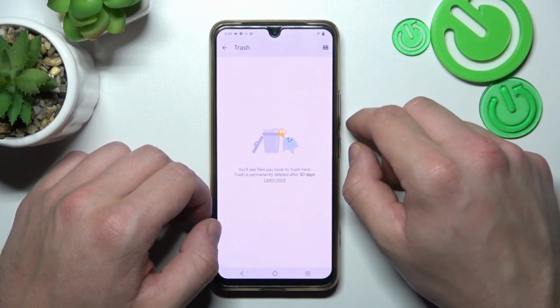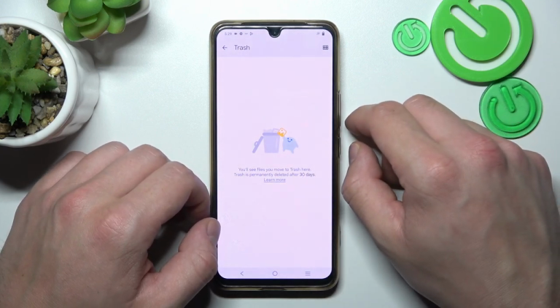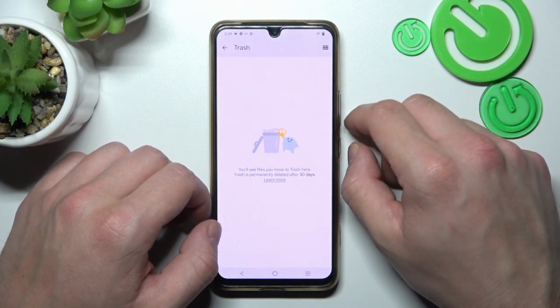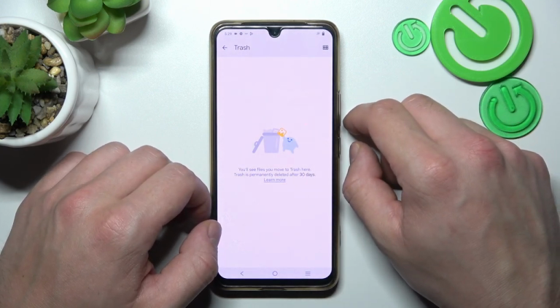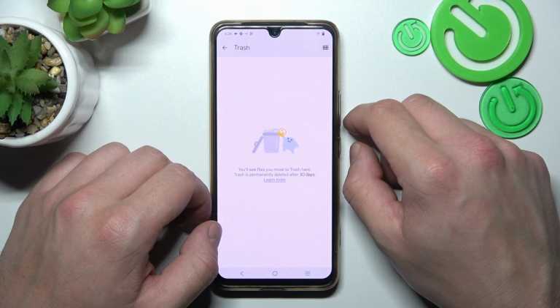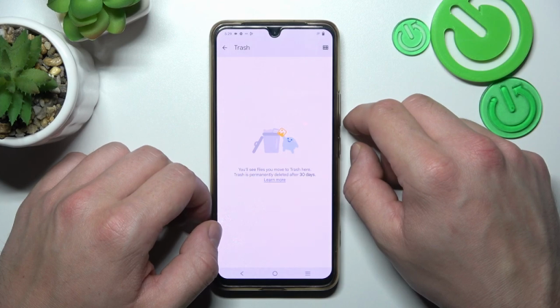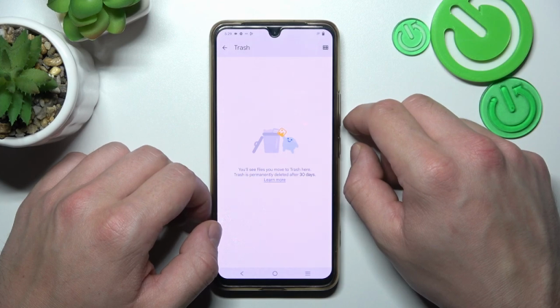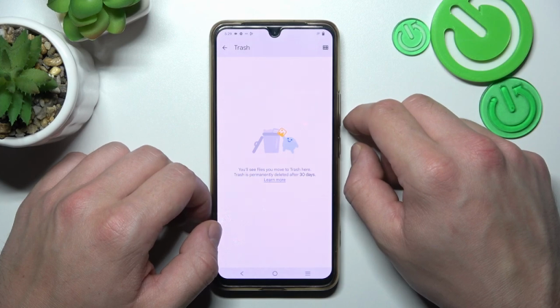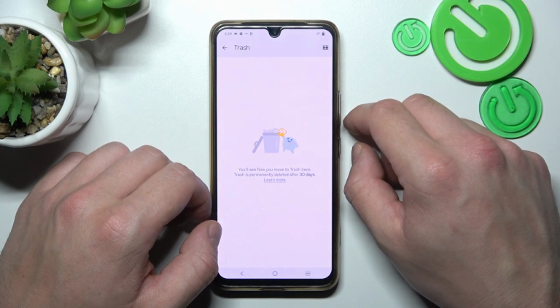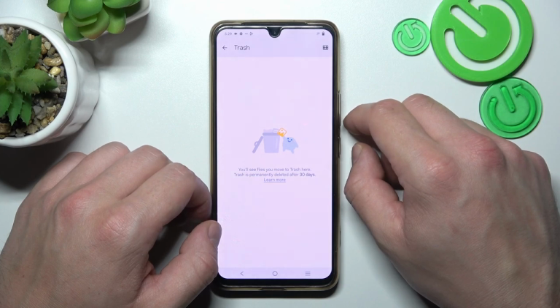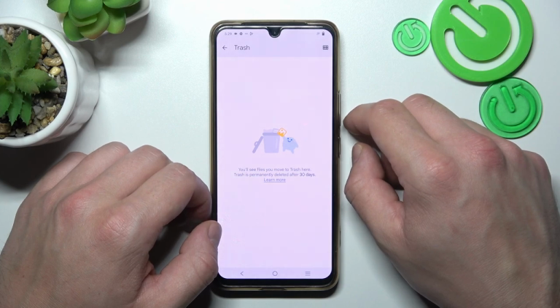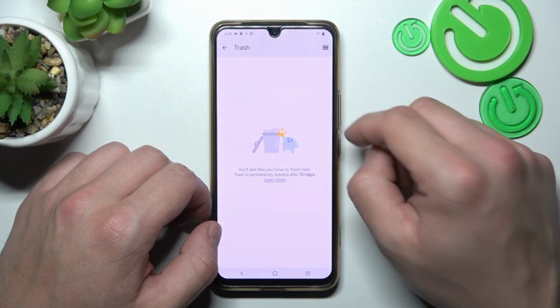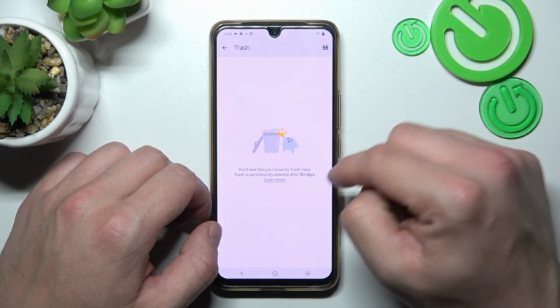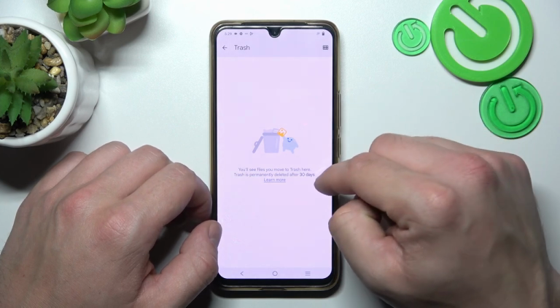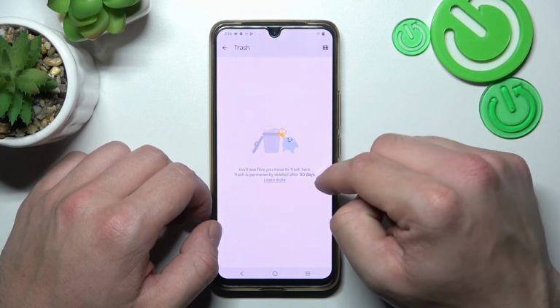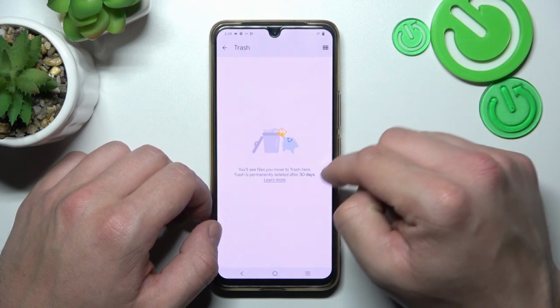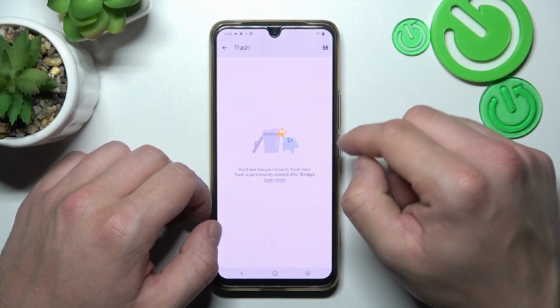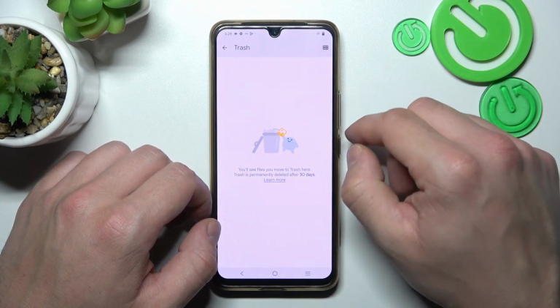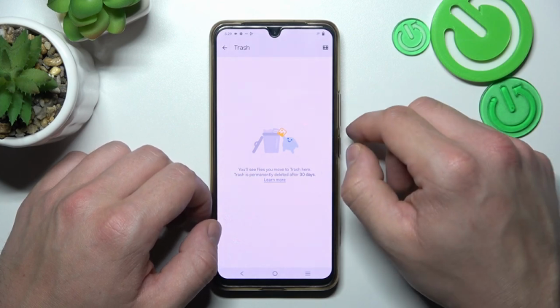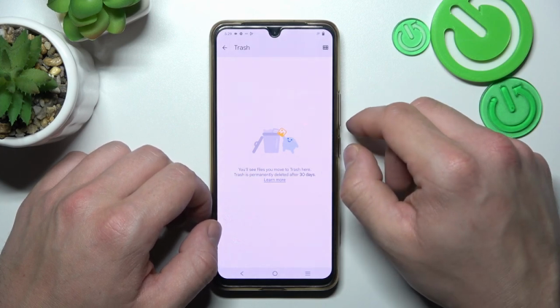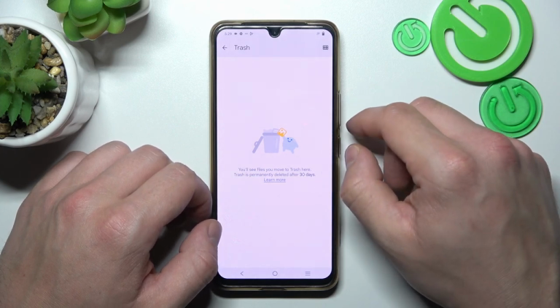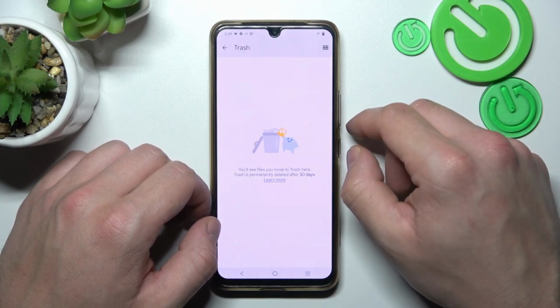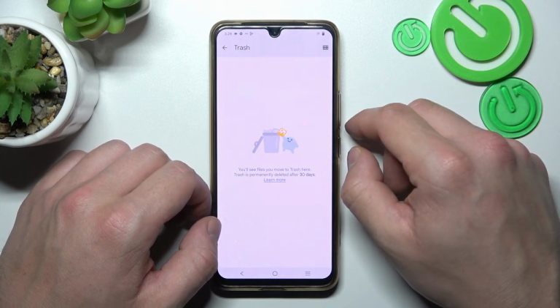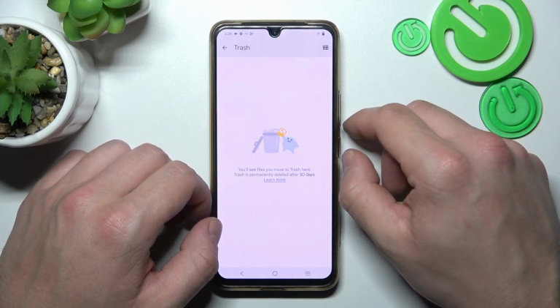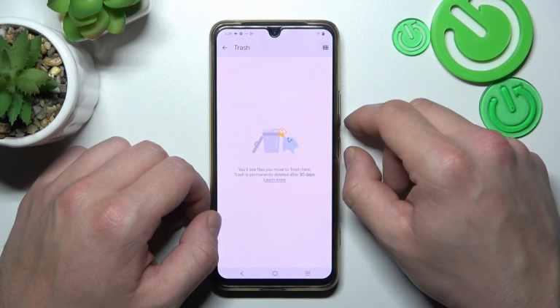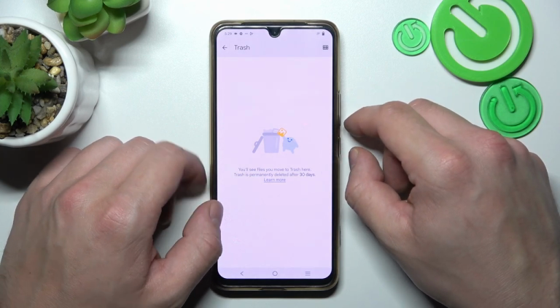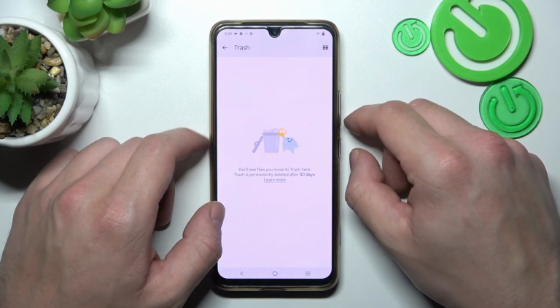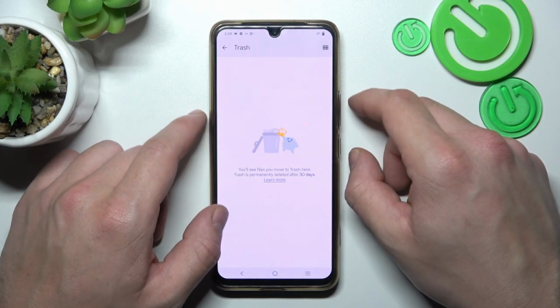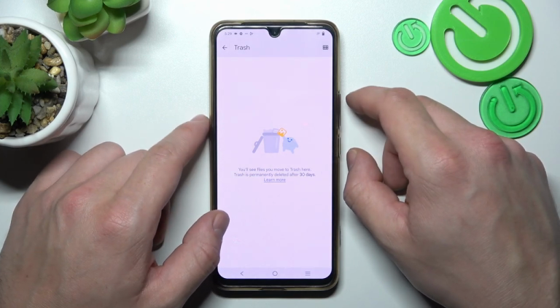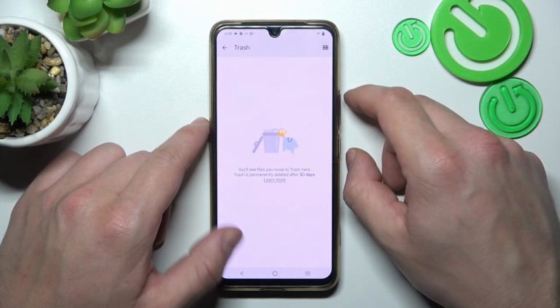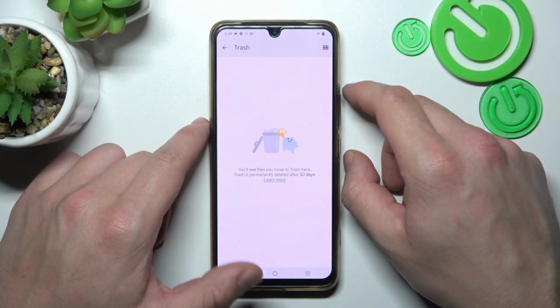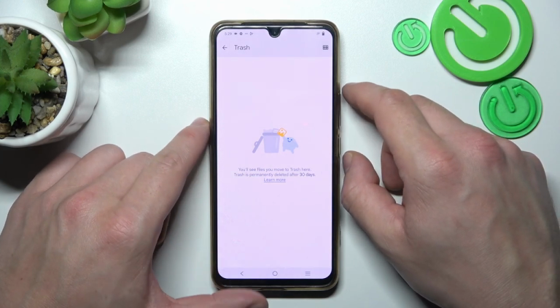You can restore those files within that 30-day period. After this time they will be permanently deleted.